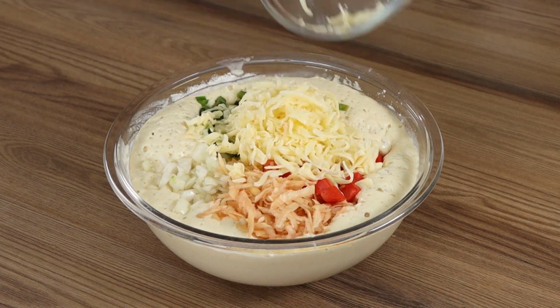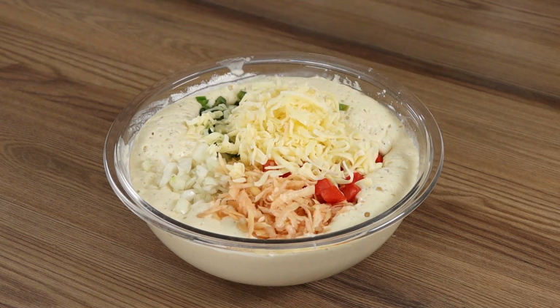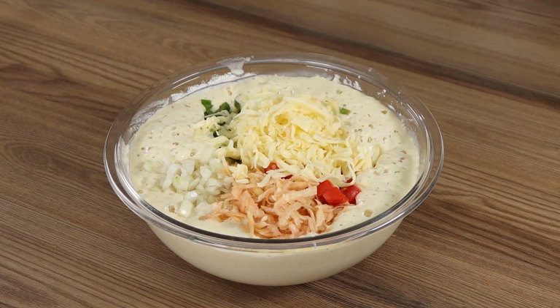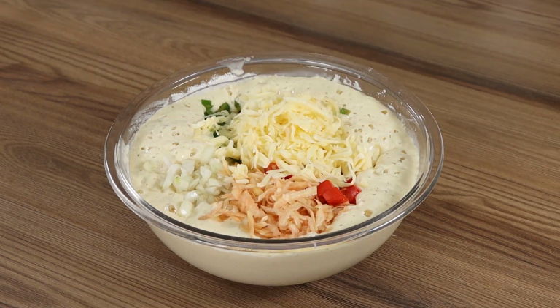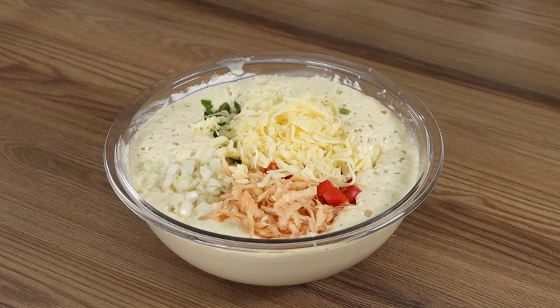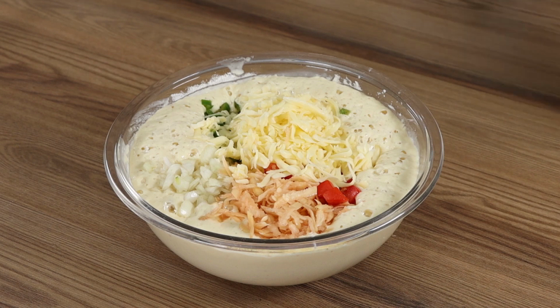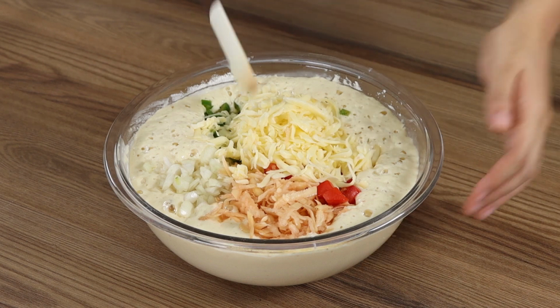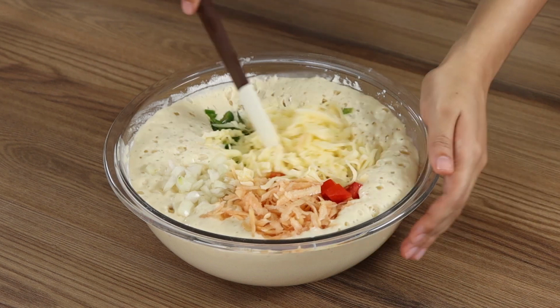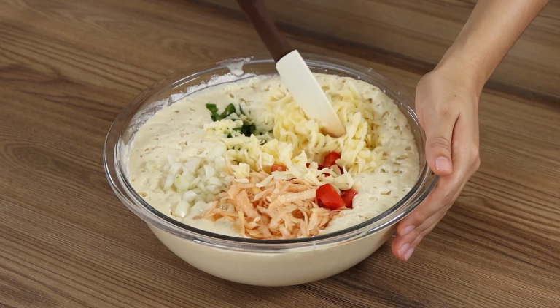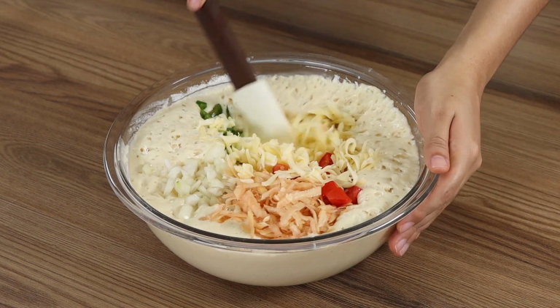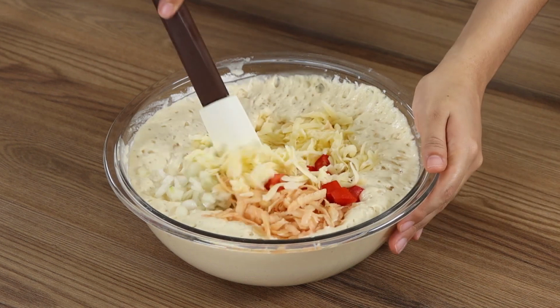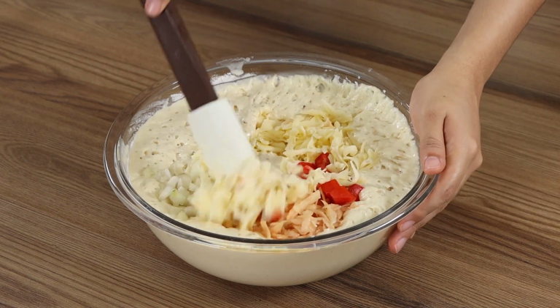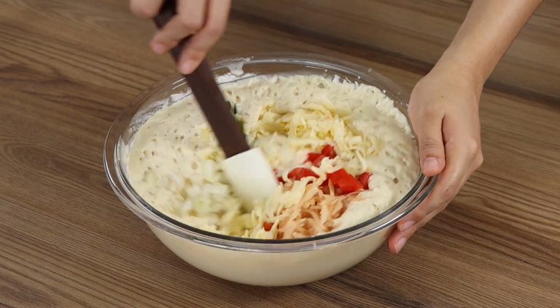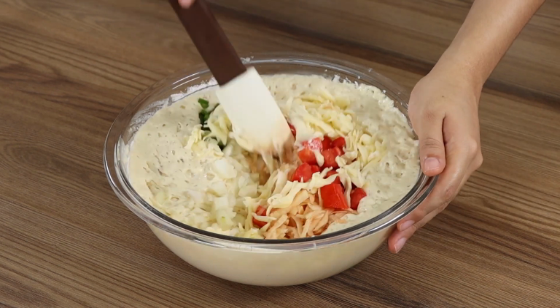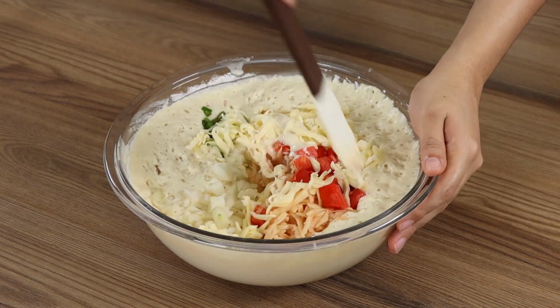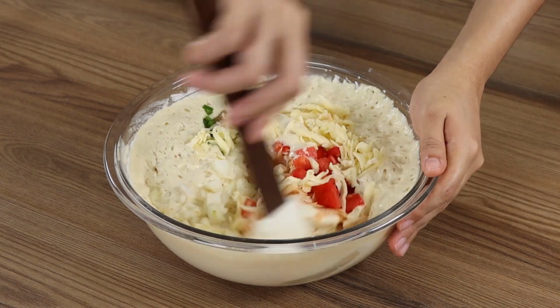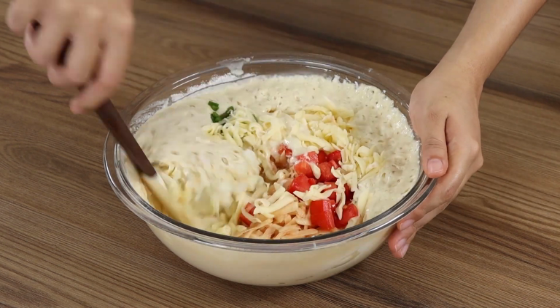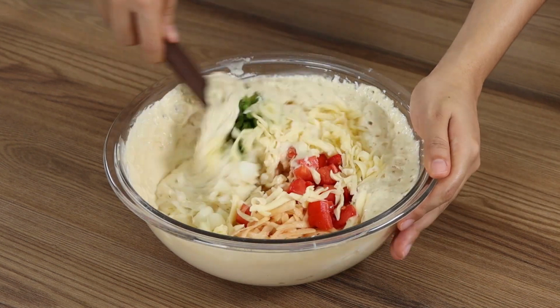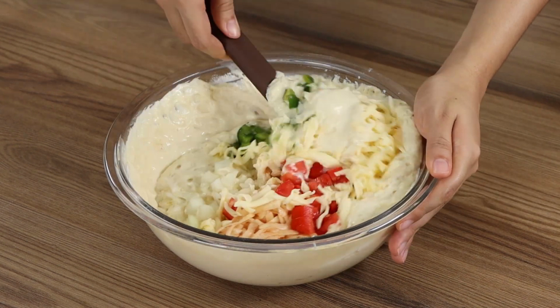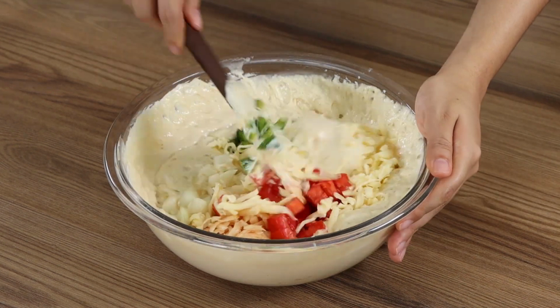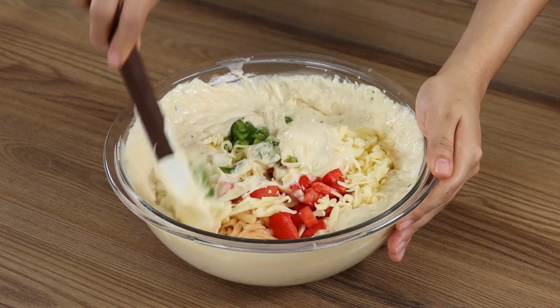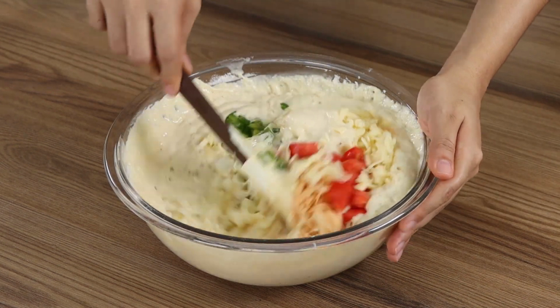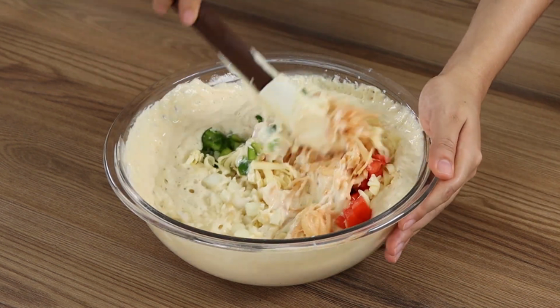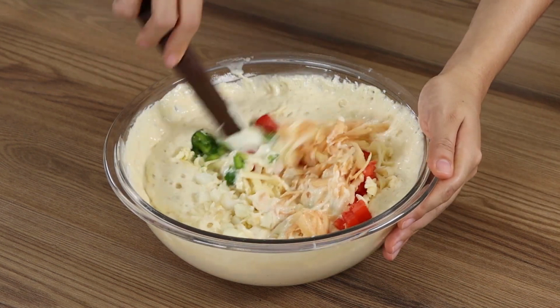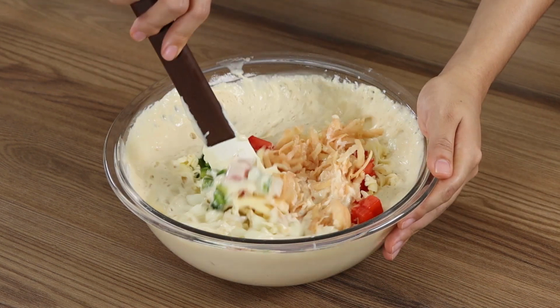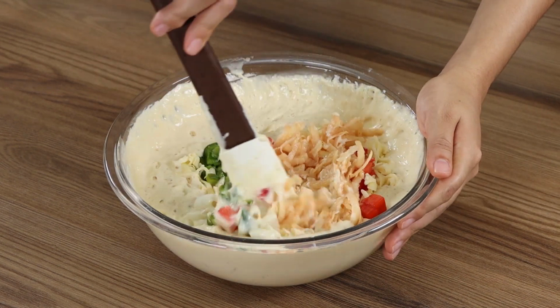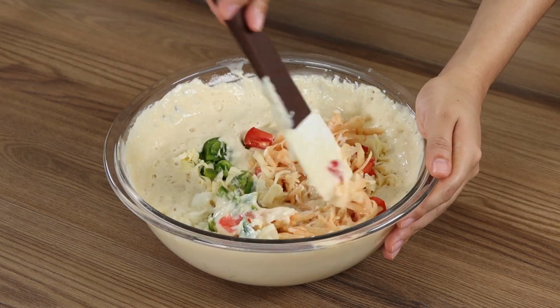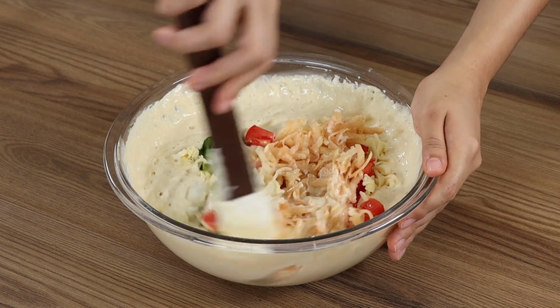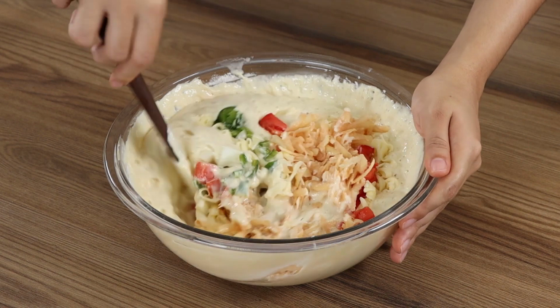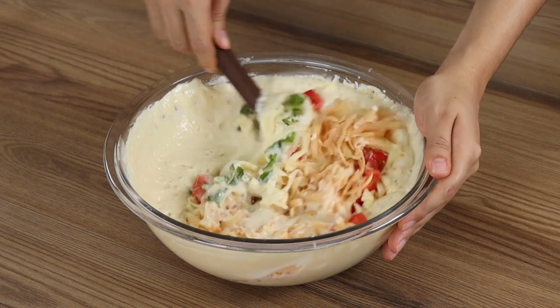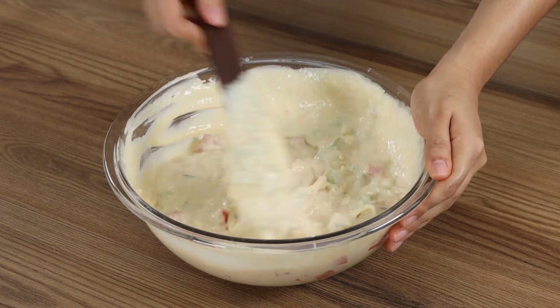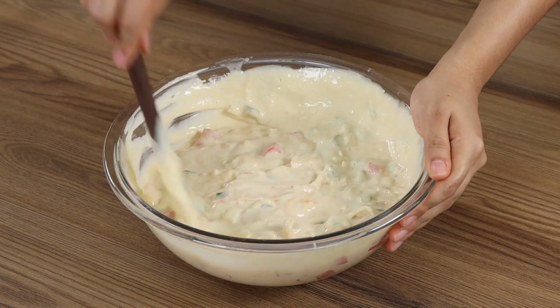If you're still watching the video, you're loving the recipe! Then like the video and share it with your friends — it'll help us greatly!